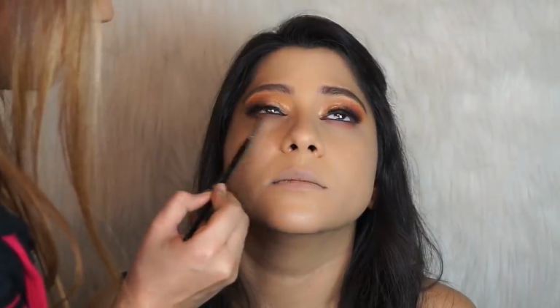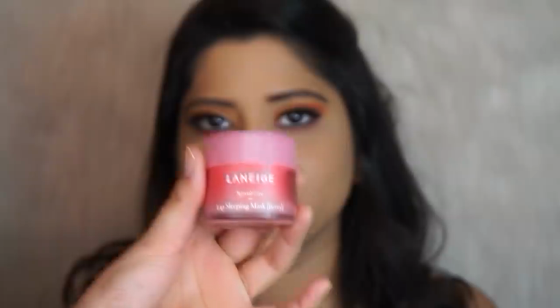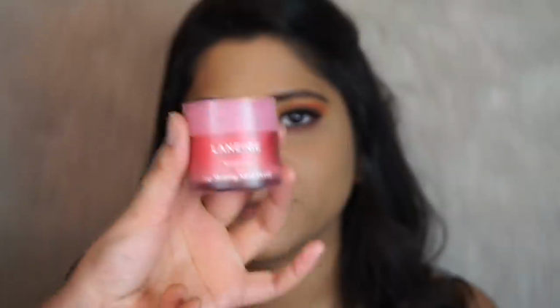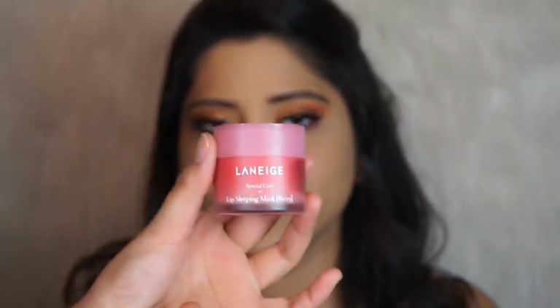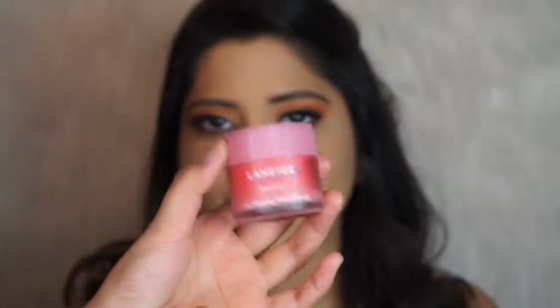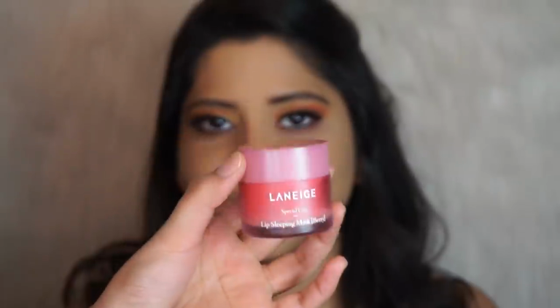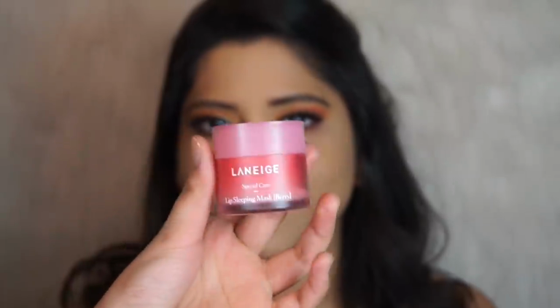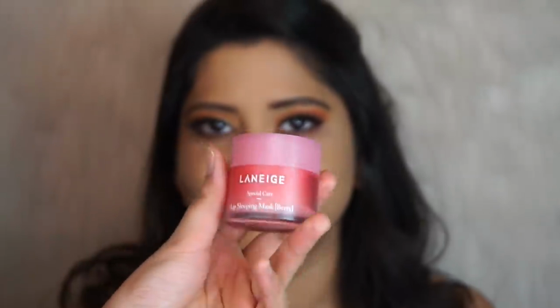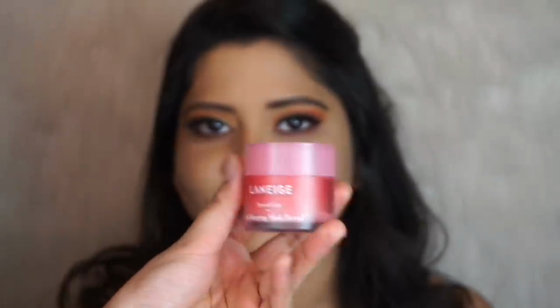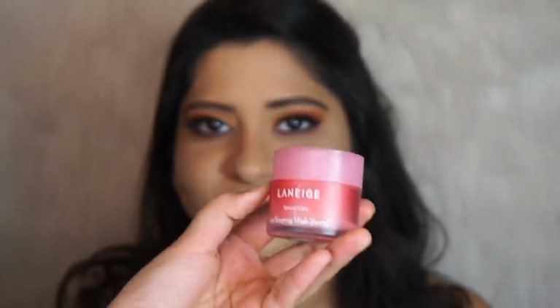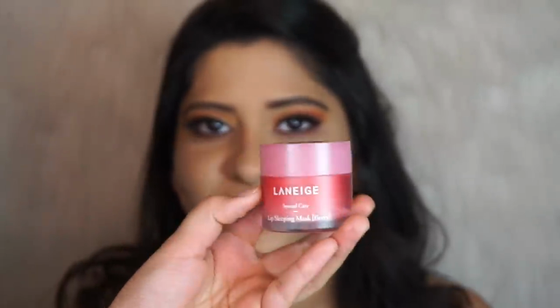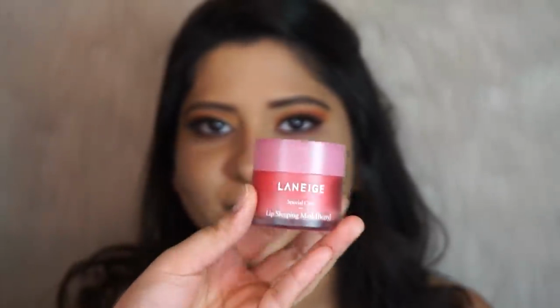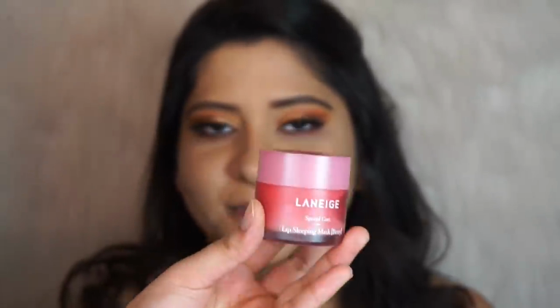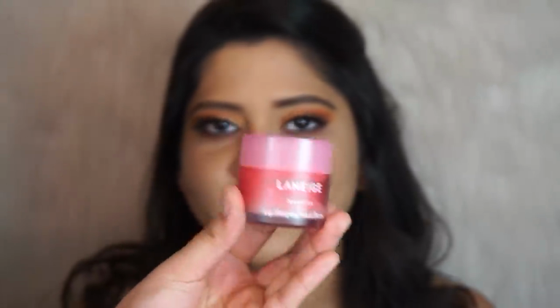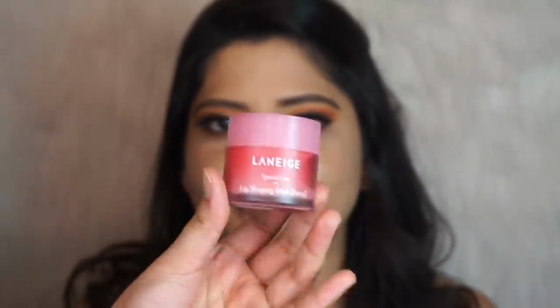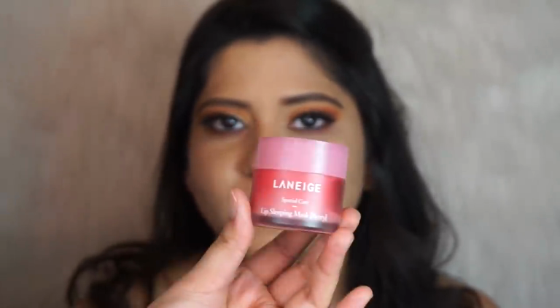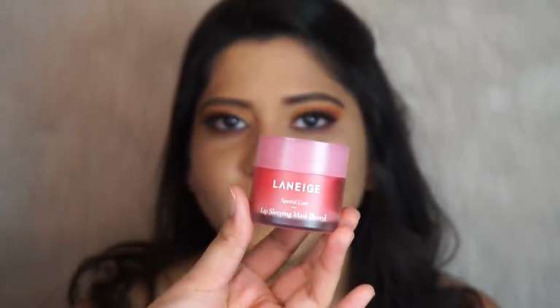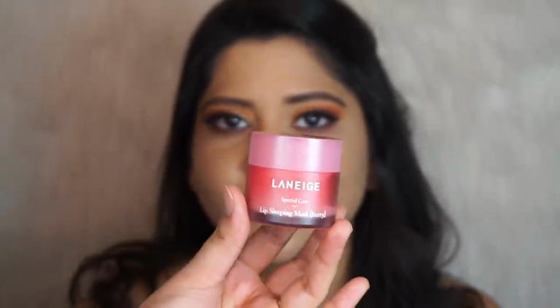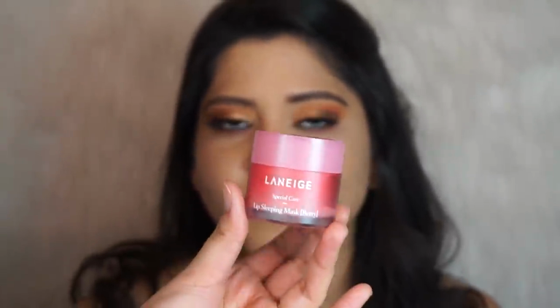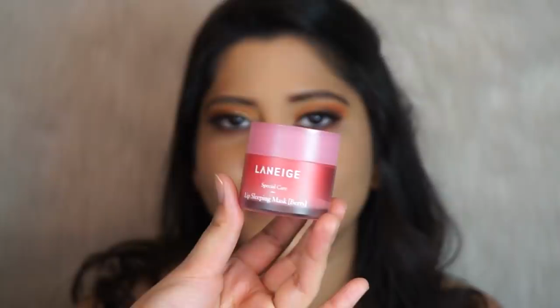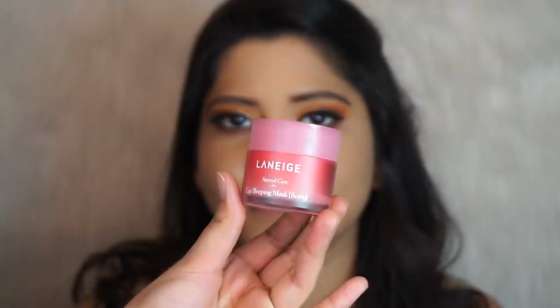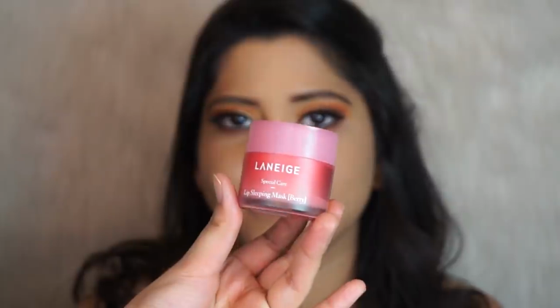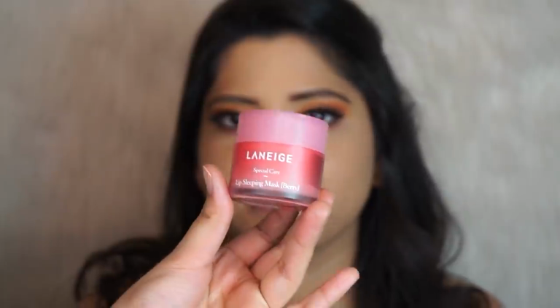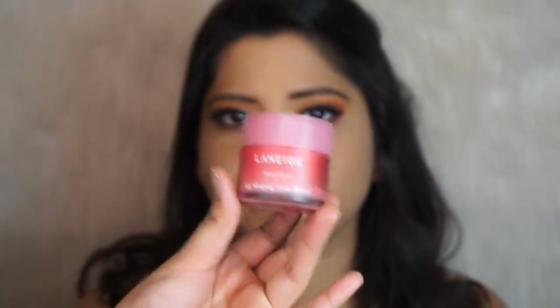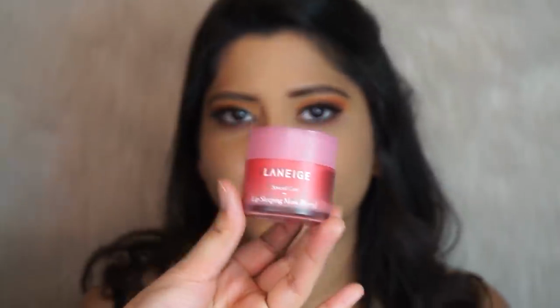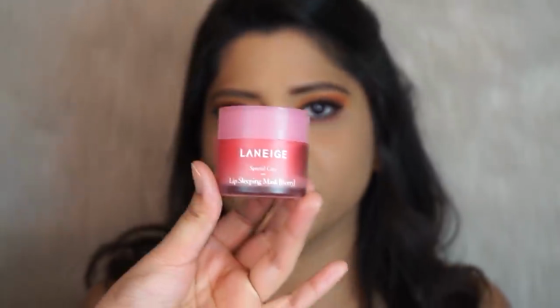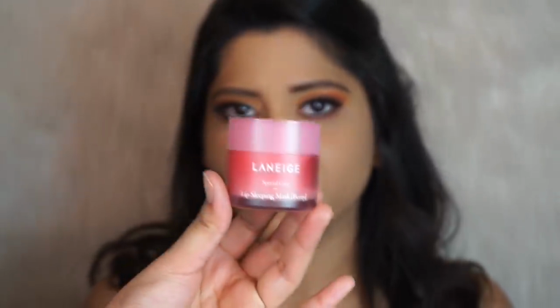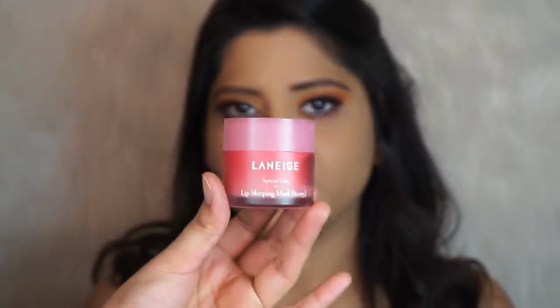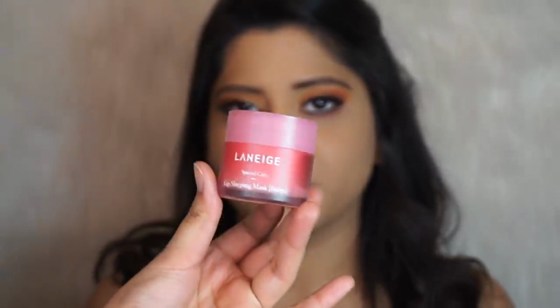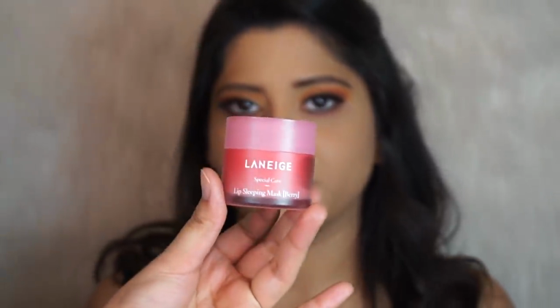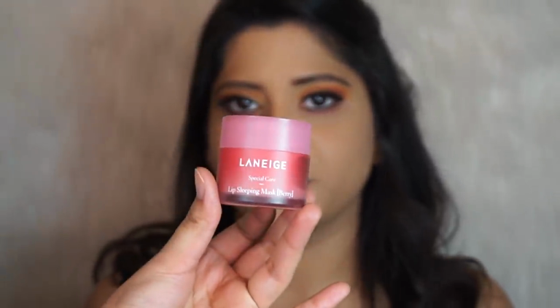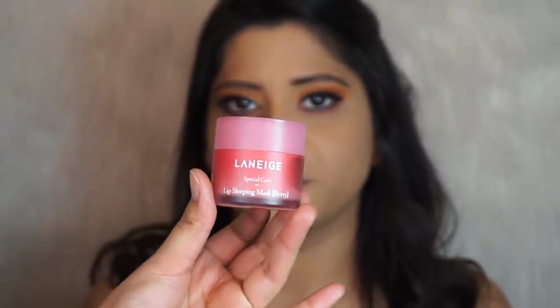To moisturize the lips I'm using my current favorite lip balm — the Laneige Lip Sleeping Mask.